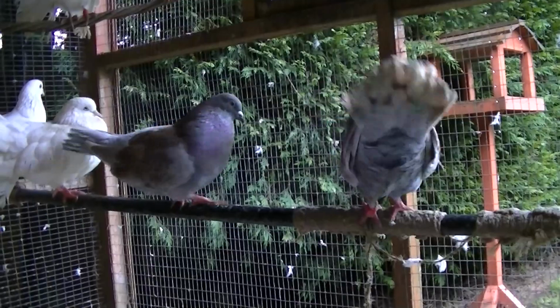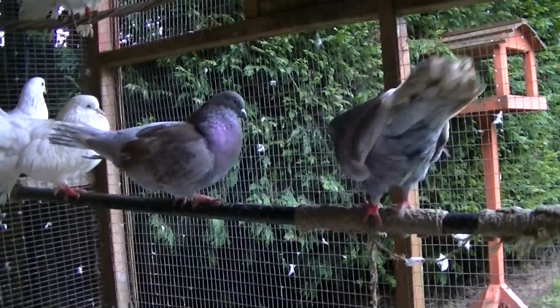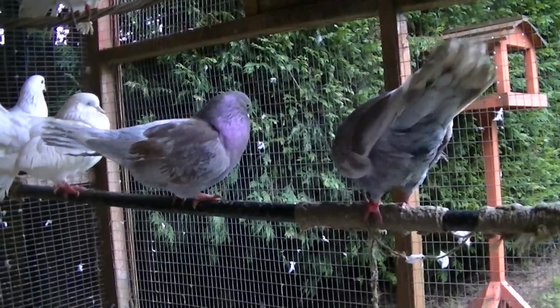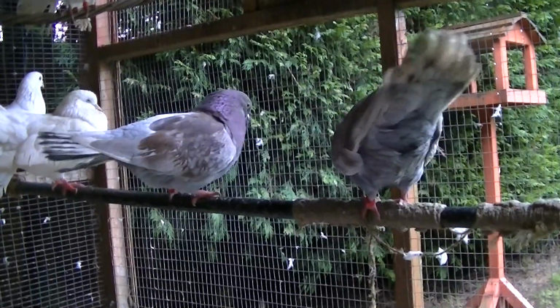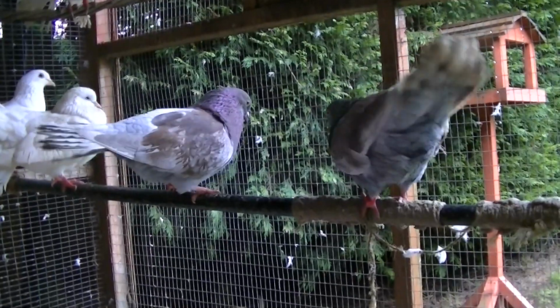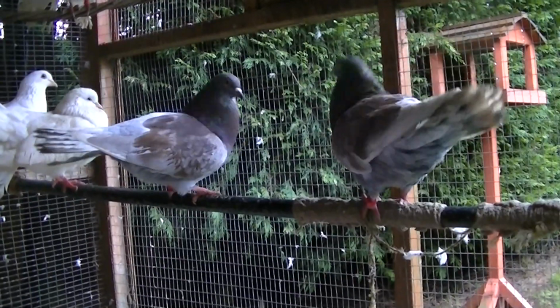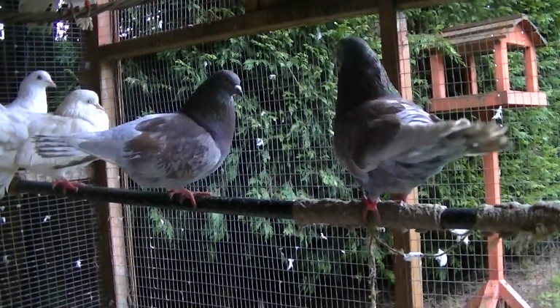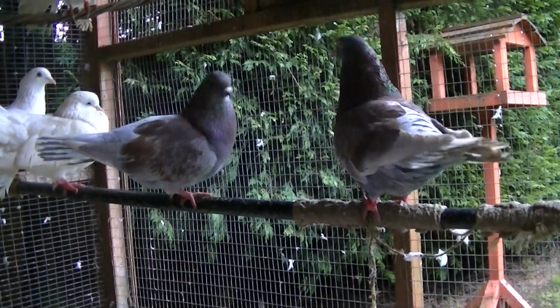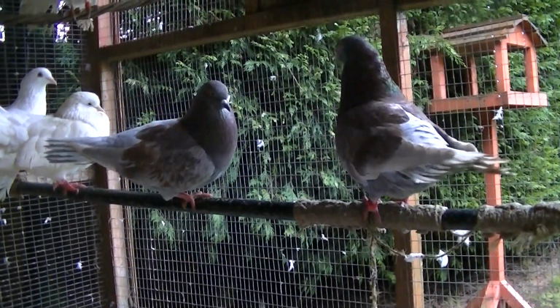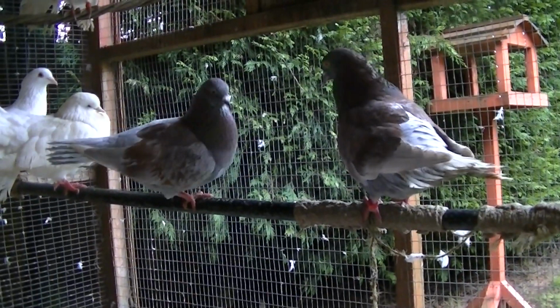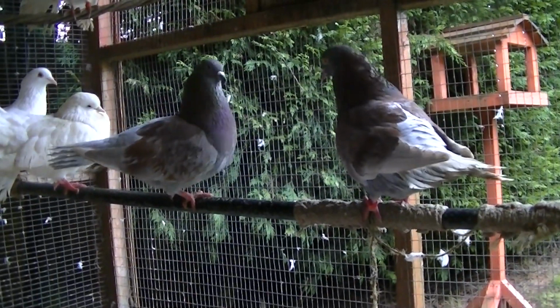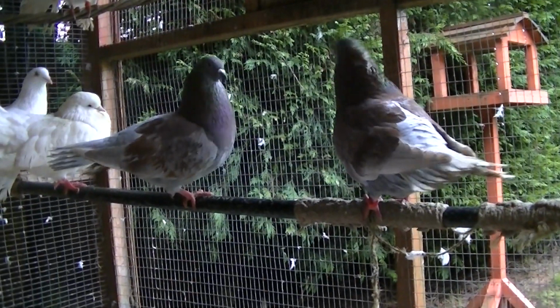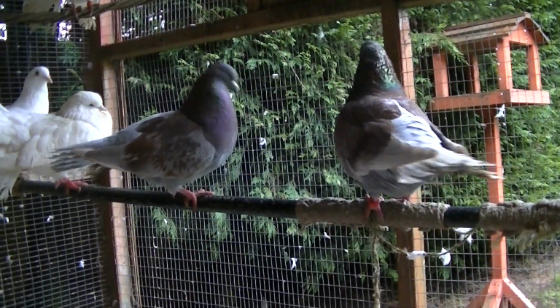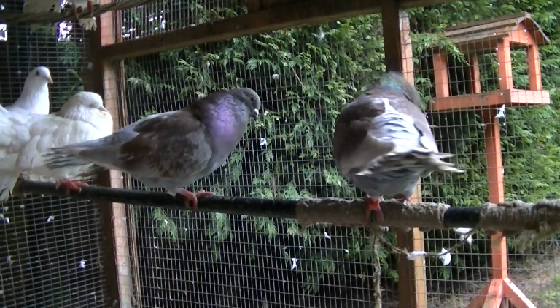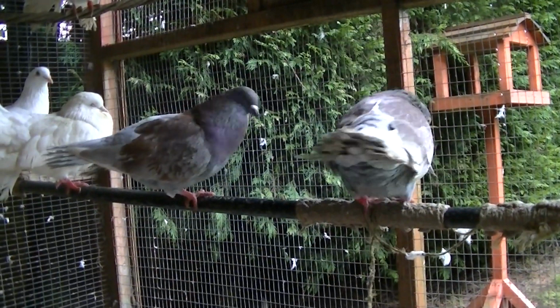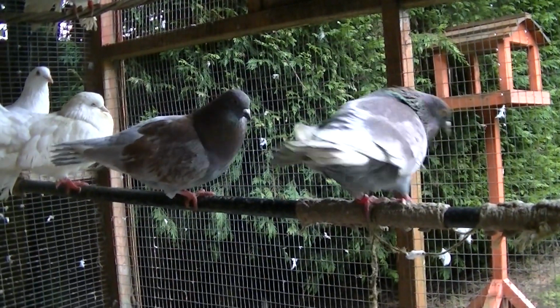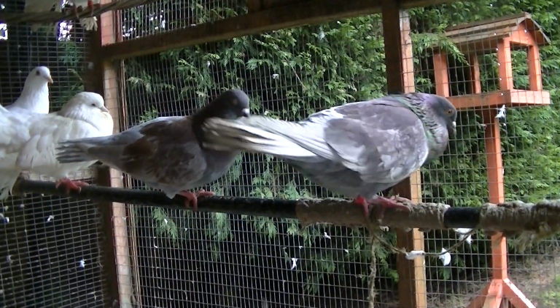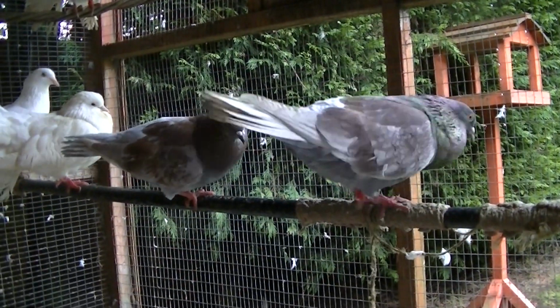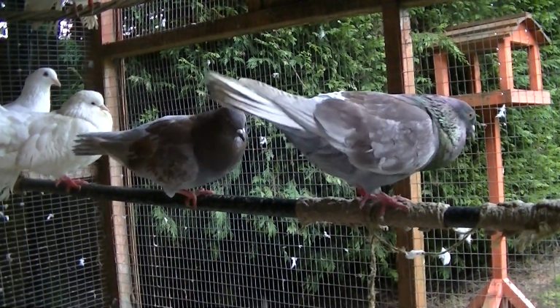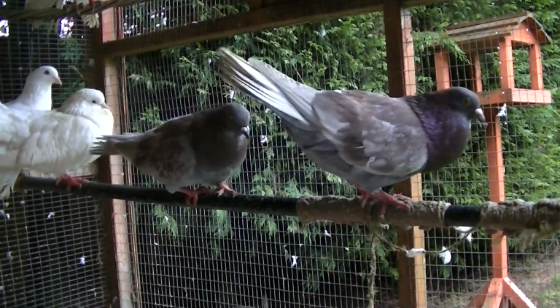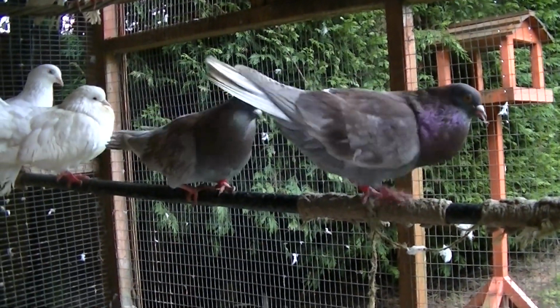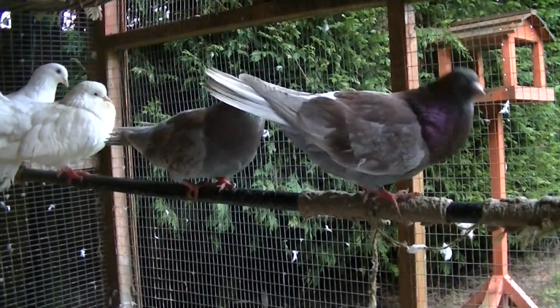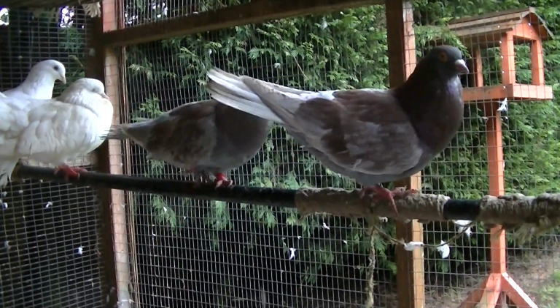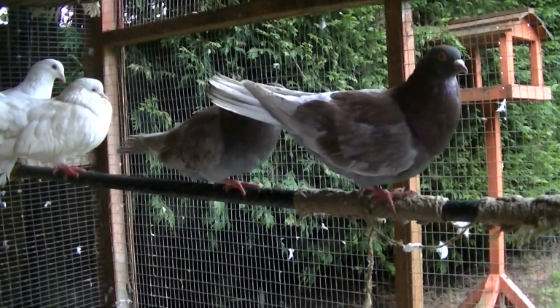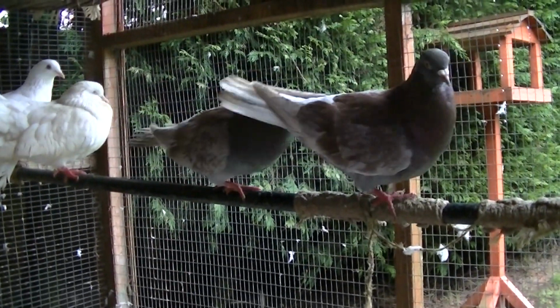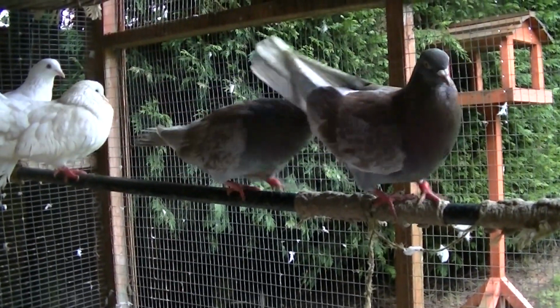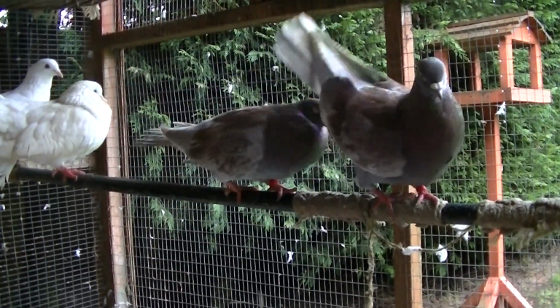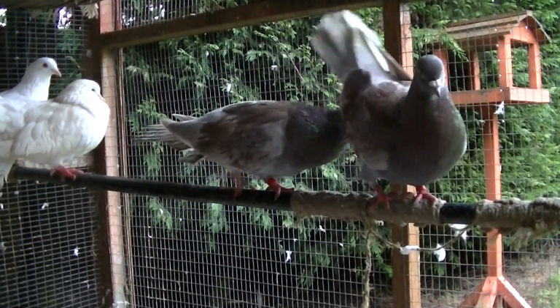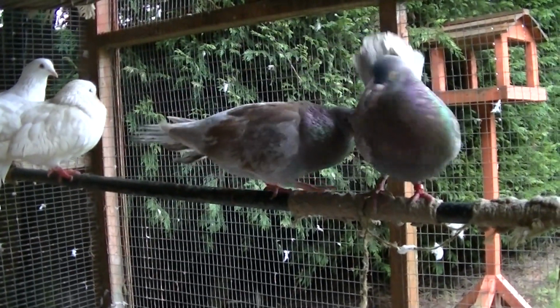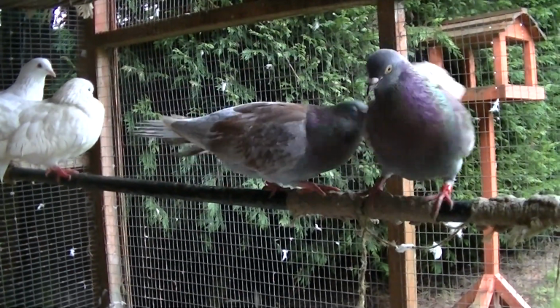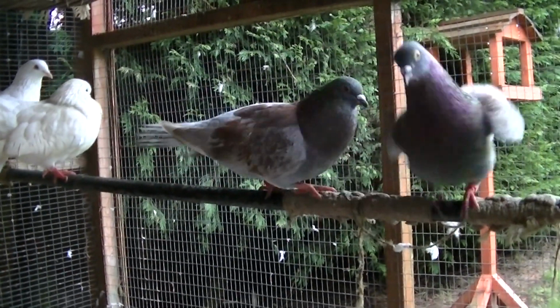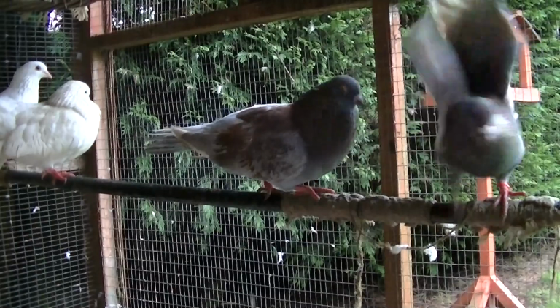Hey guys, welcome to Andy's FanTells. This is another update video on how my FanTell Doves are getting on.